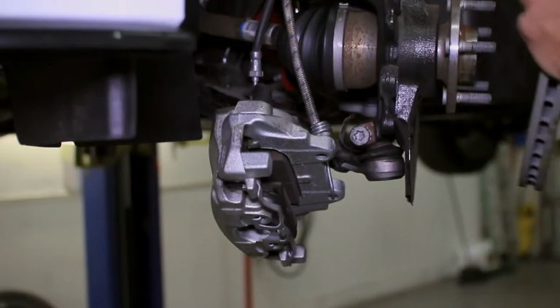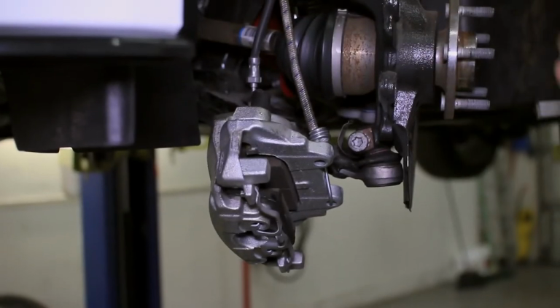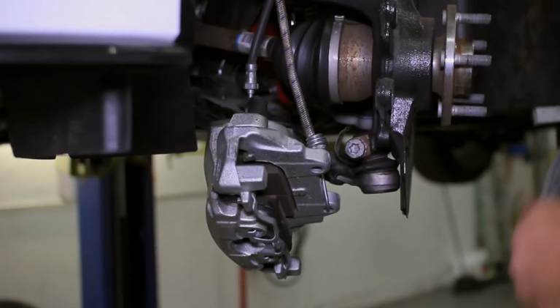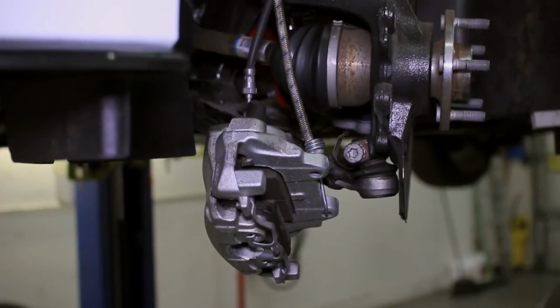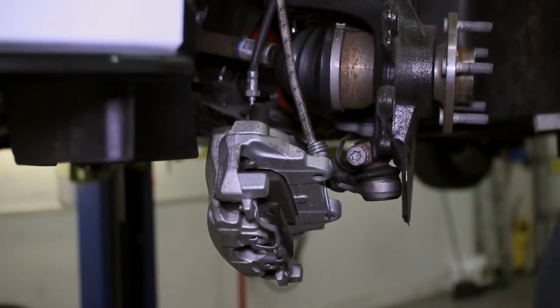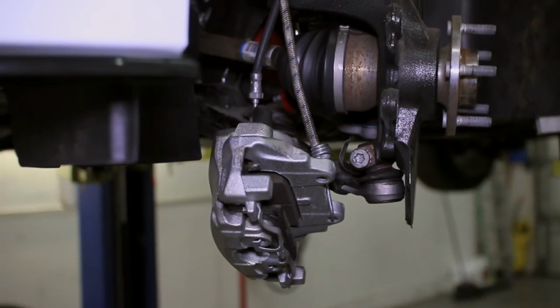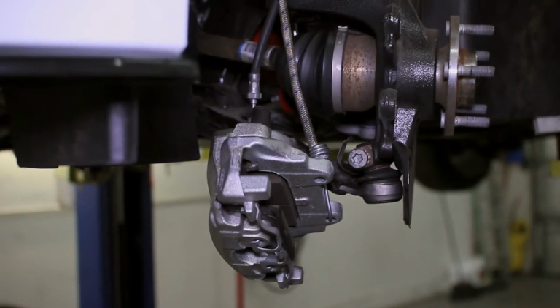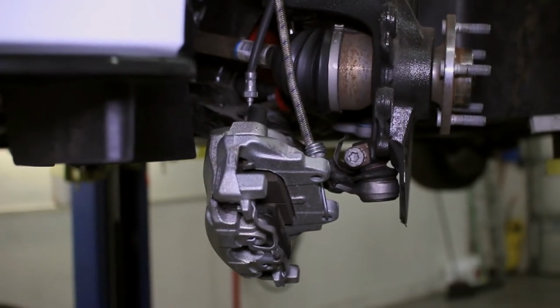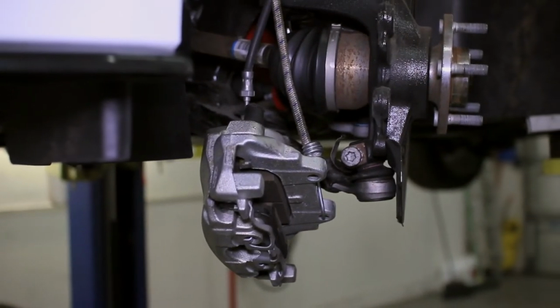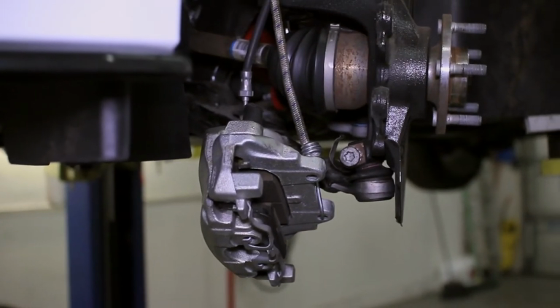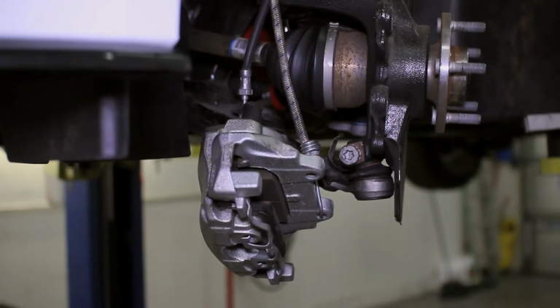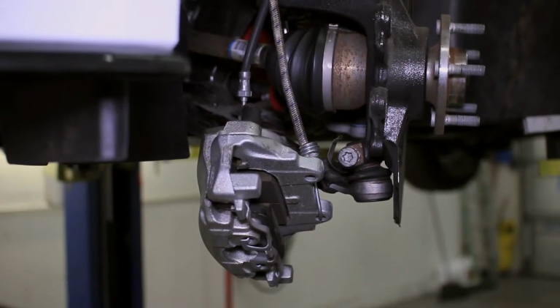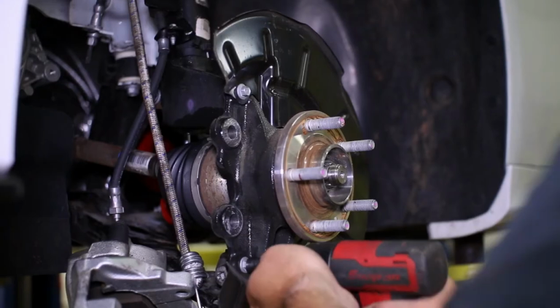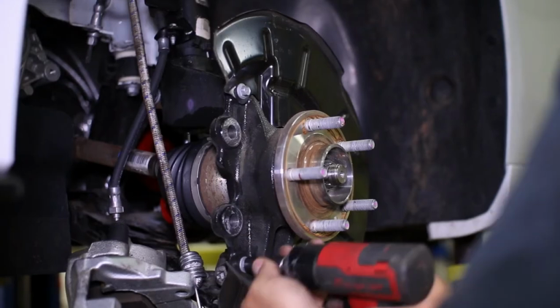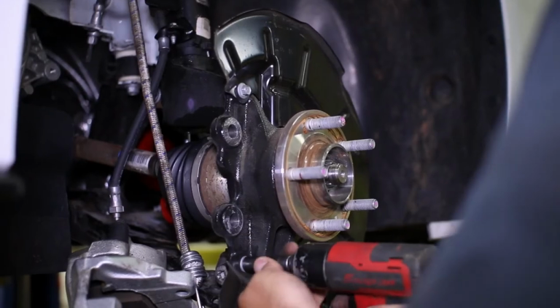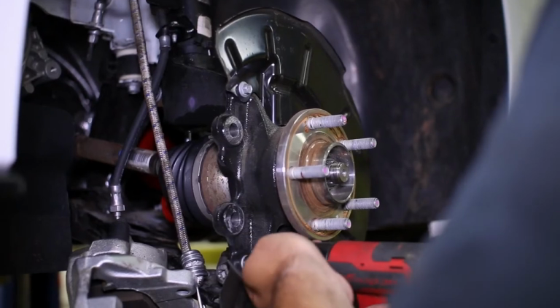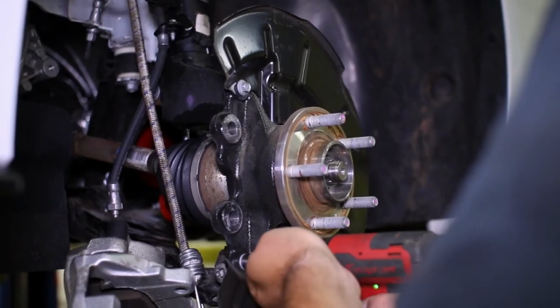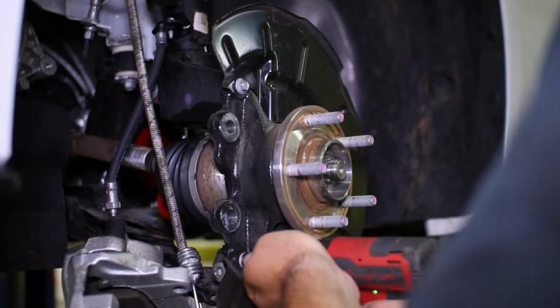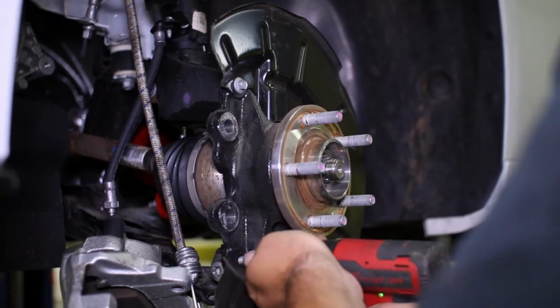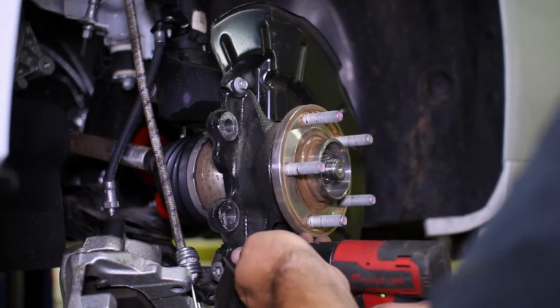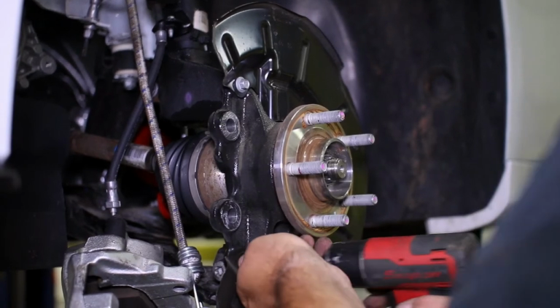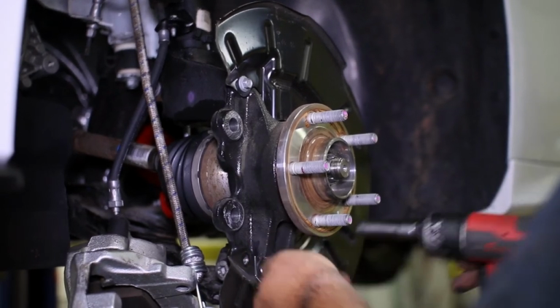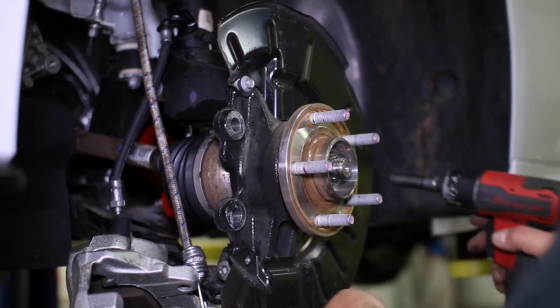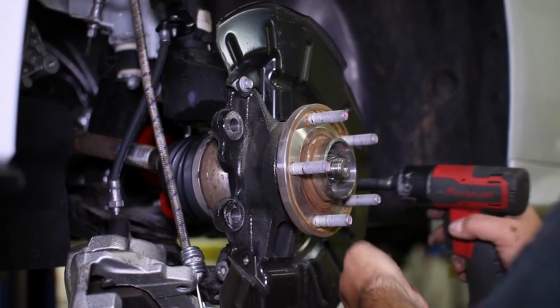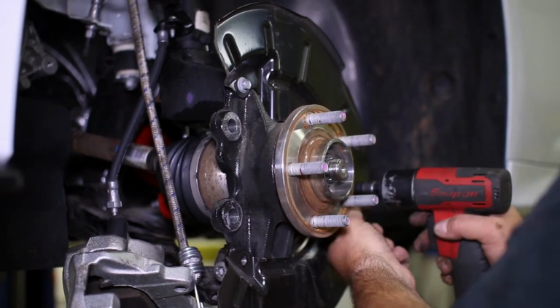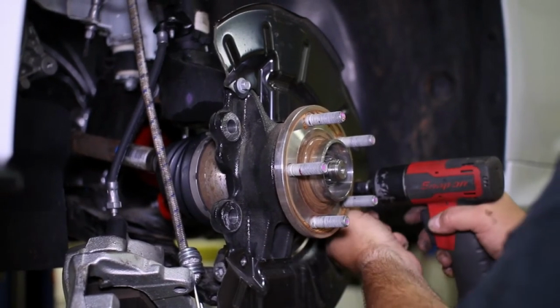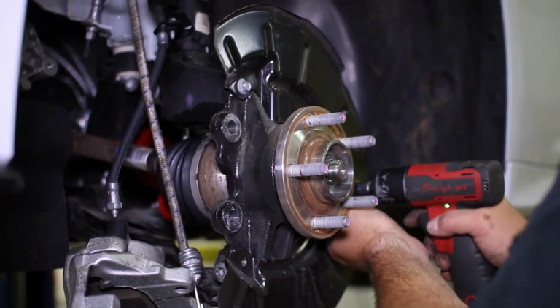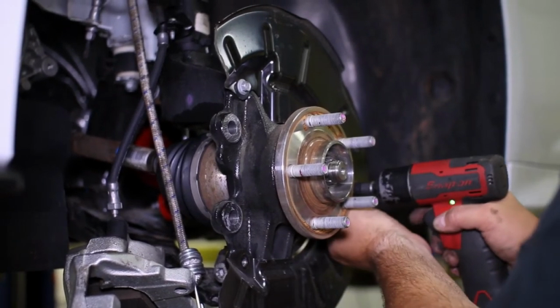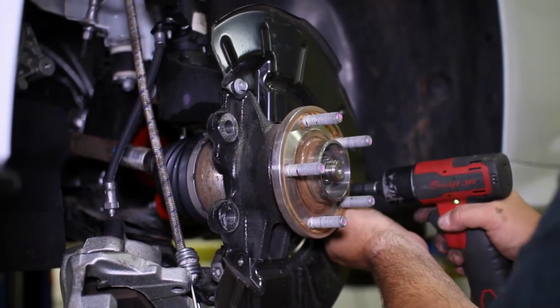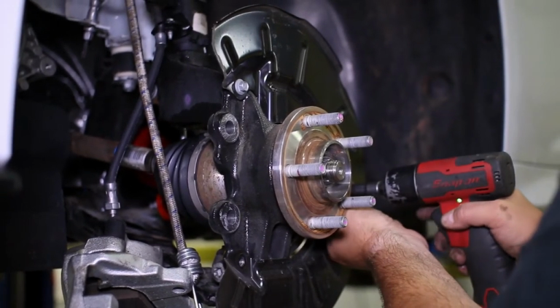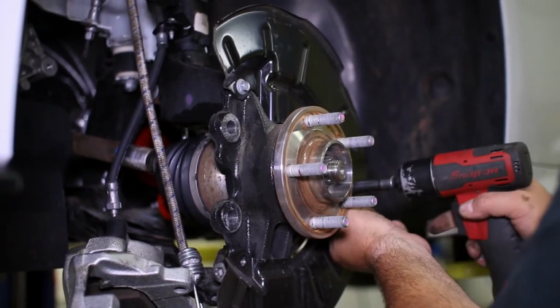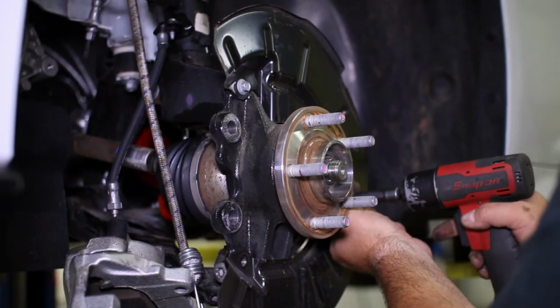The brake cooling kit requires the removal of the dust shield, so unbolt its 3 bolts from the hub and pull it off.